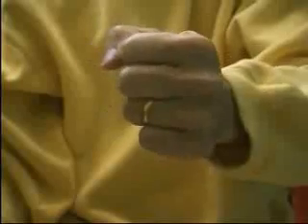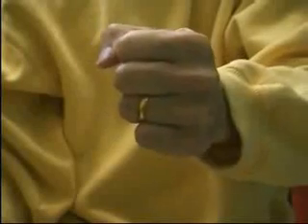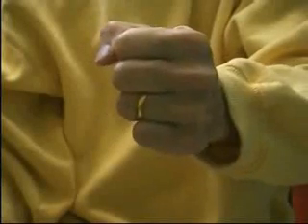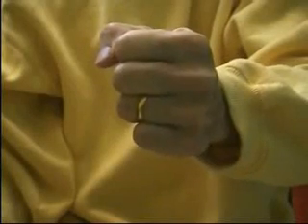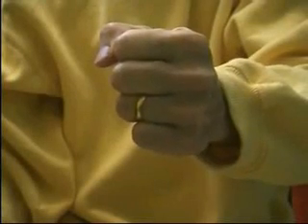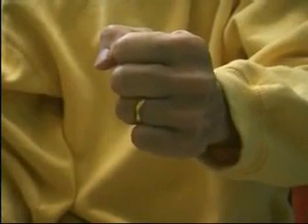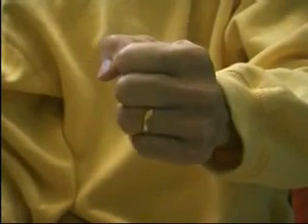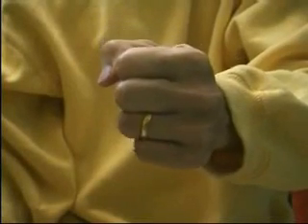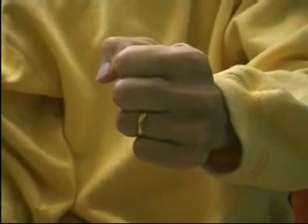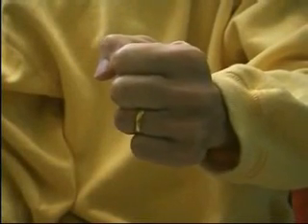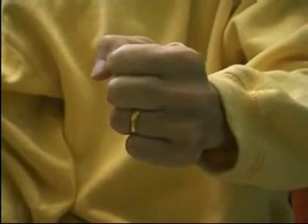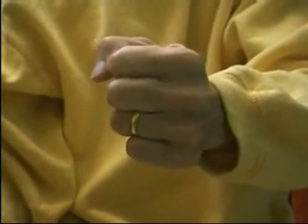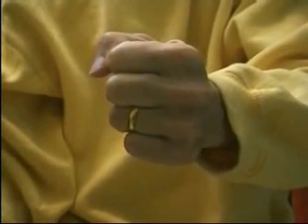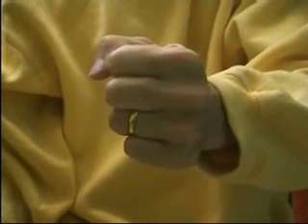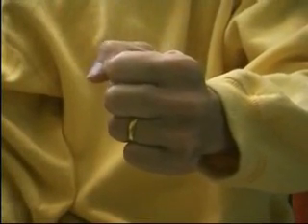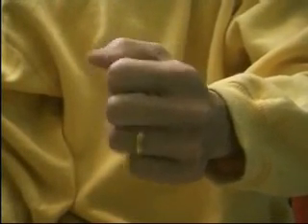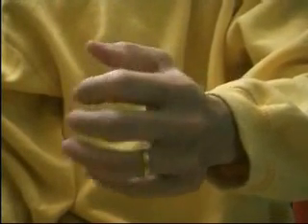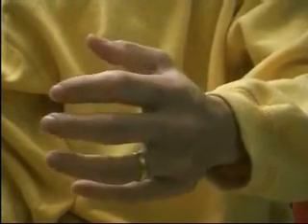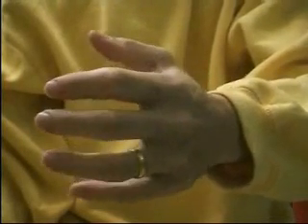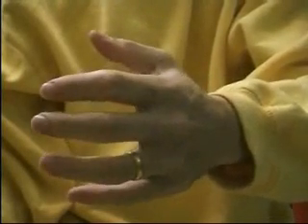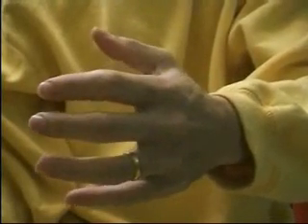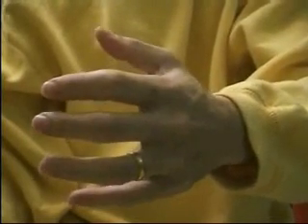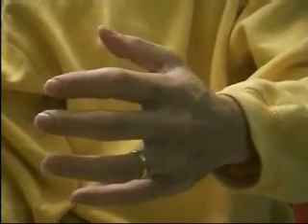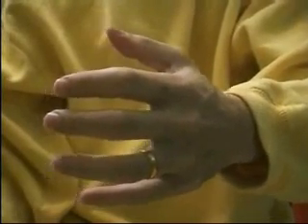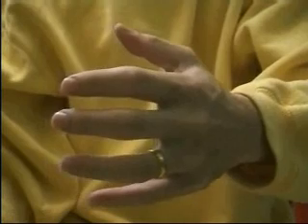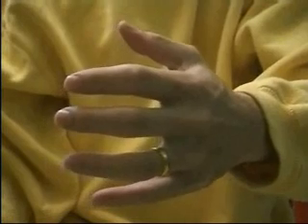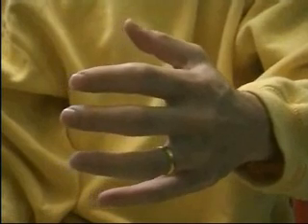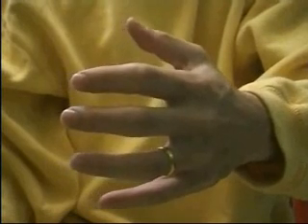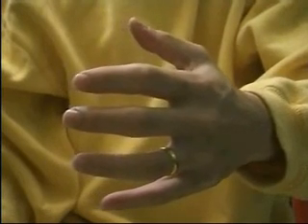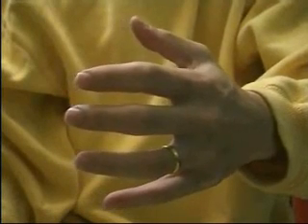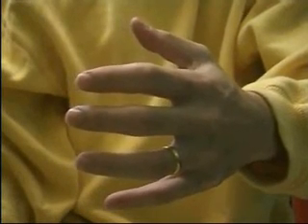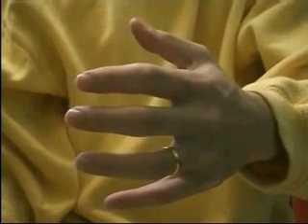Why should the wedding ring be worn on the fourth finger? There is a beautiful and convincing explanation given by the Chinese.